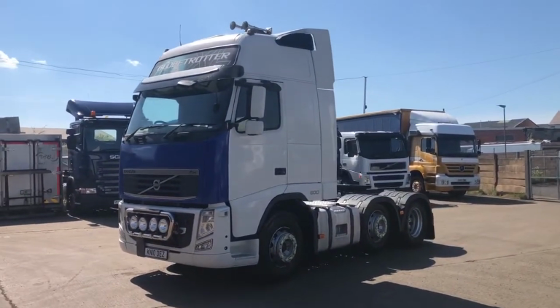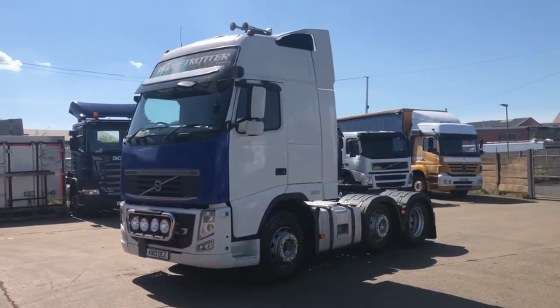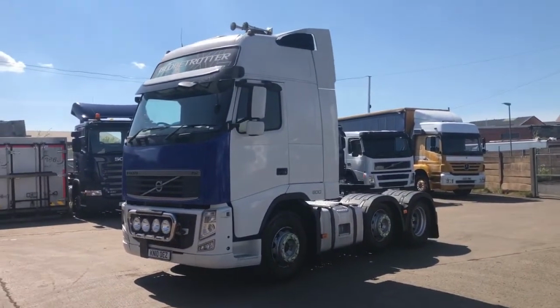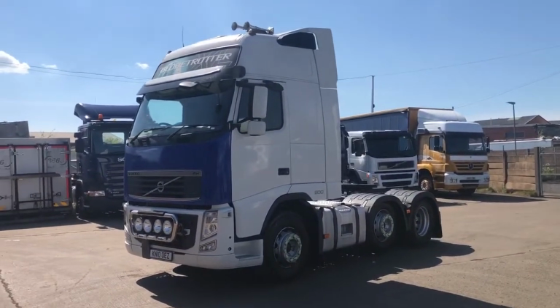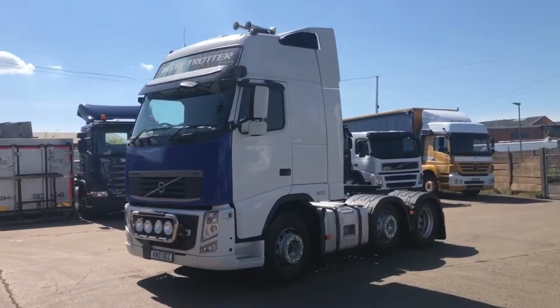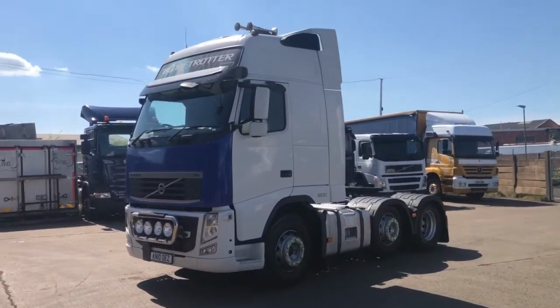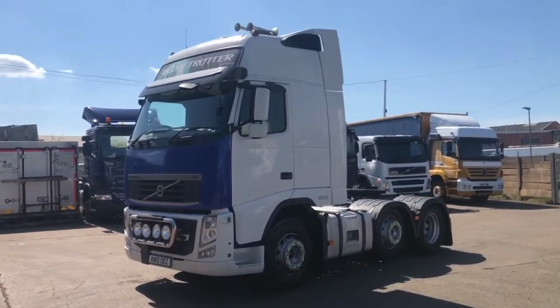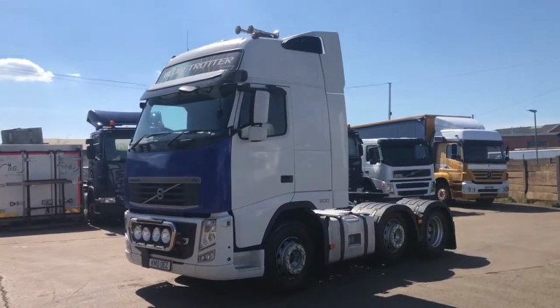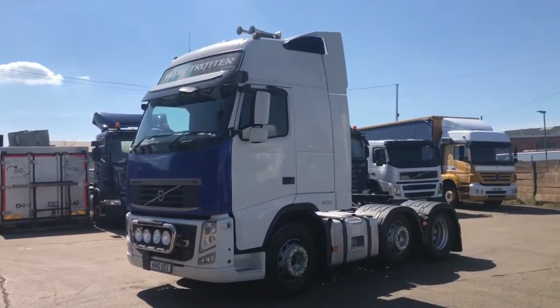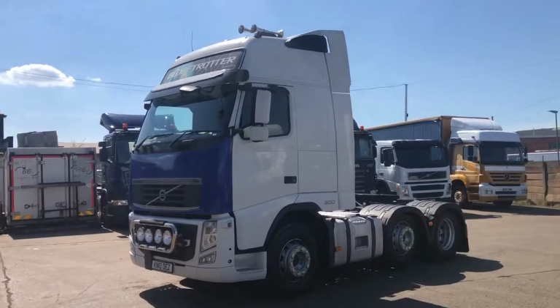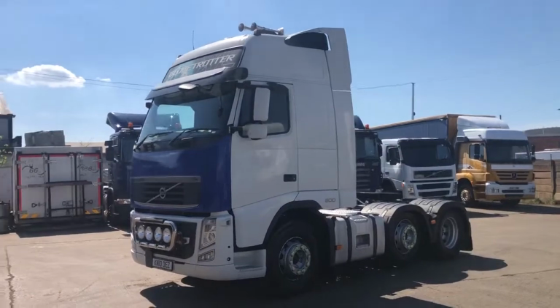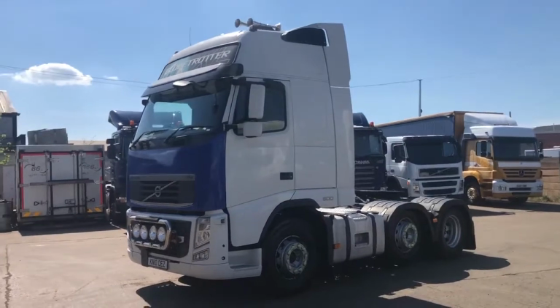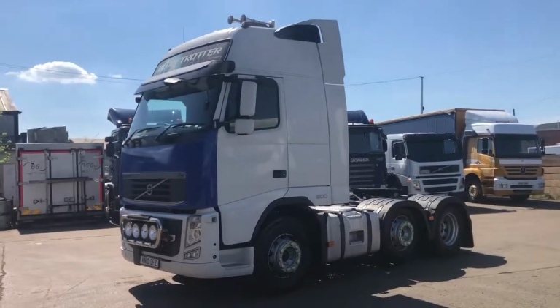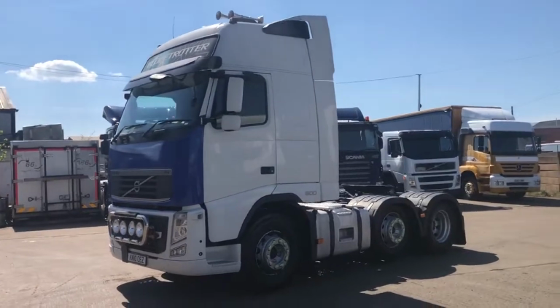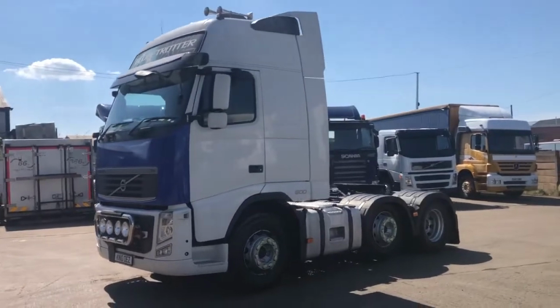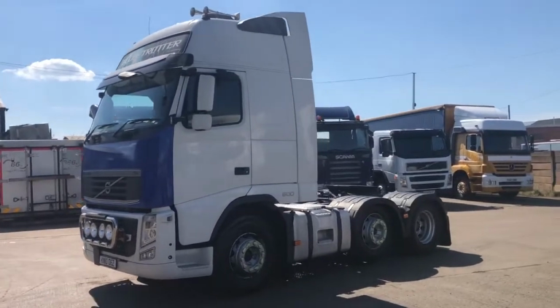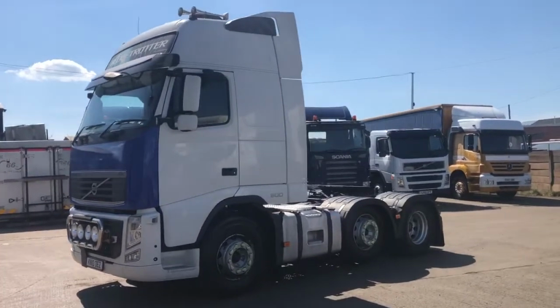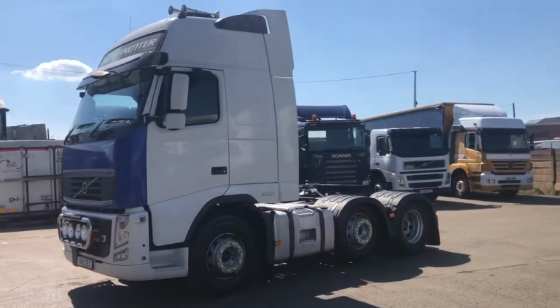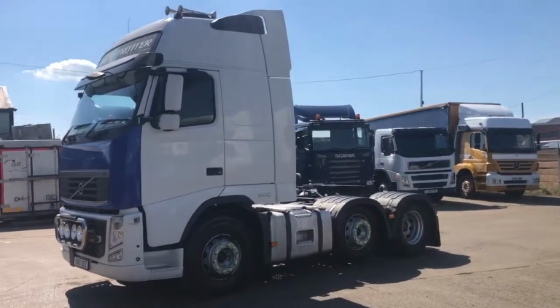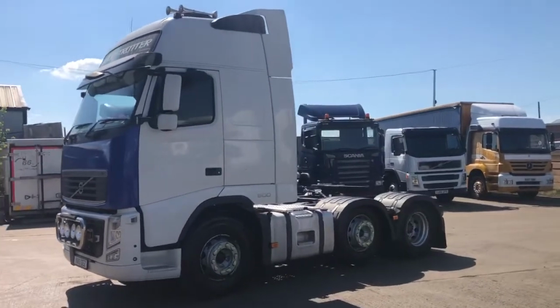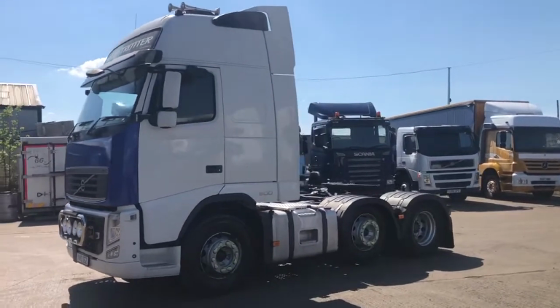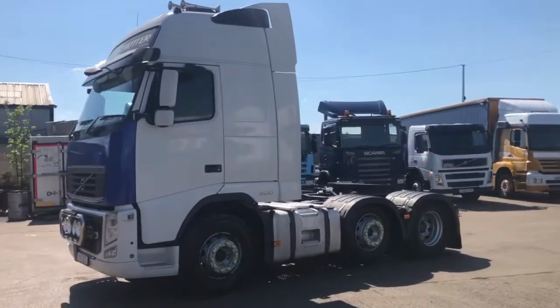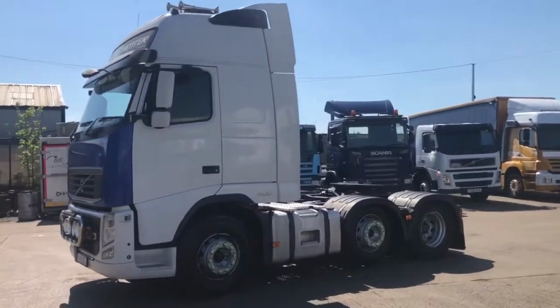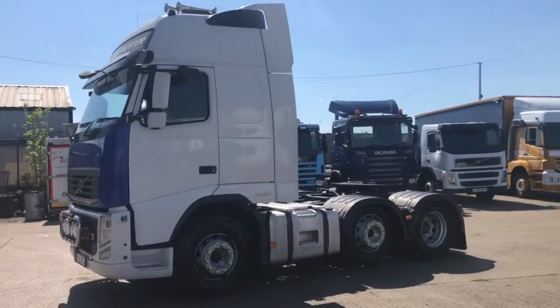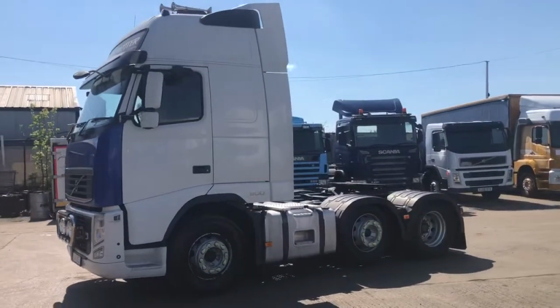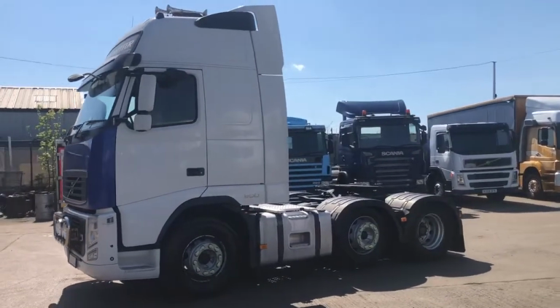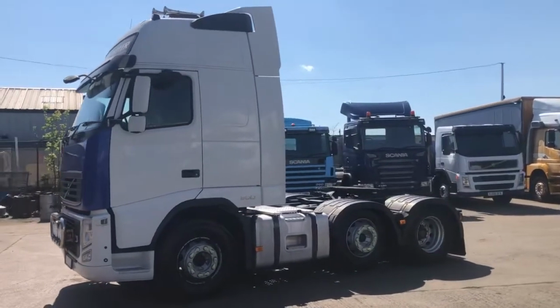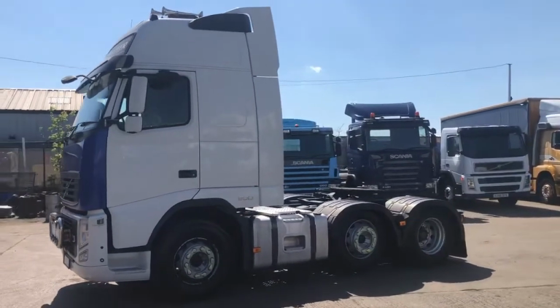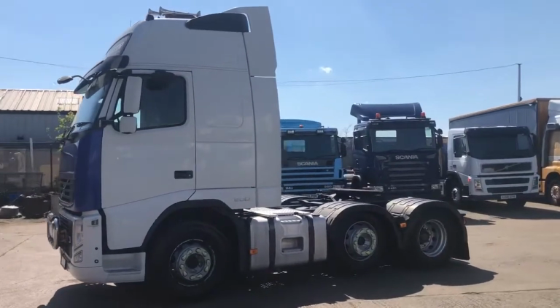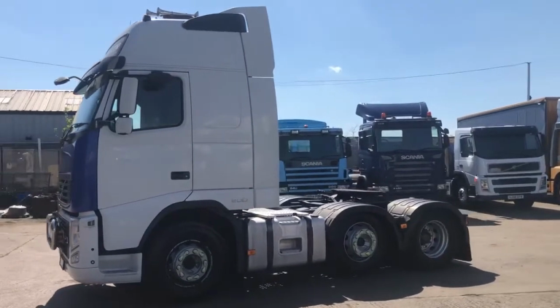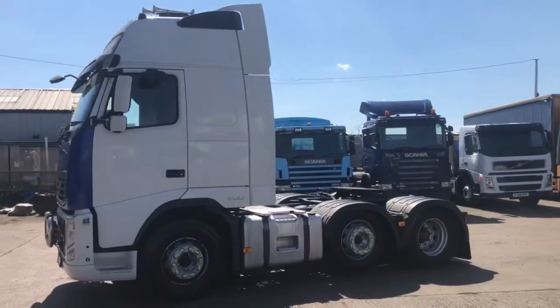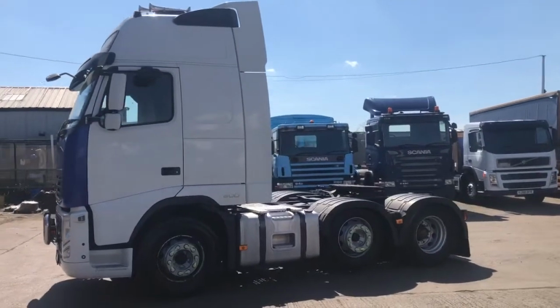Got the Kelsa Eurobar on the front there with the full spot lights. Airhorns, wind kit.